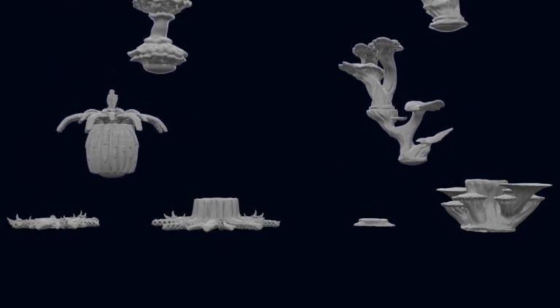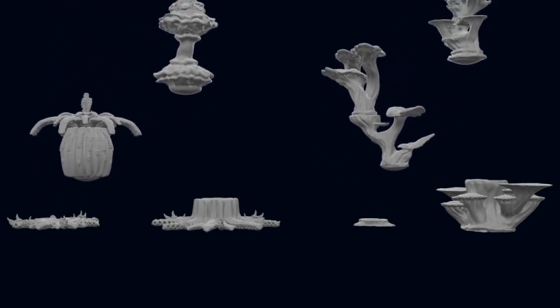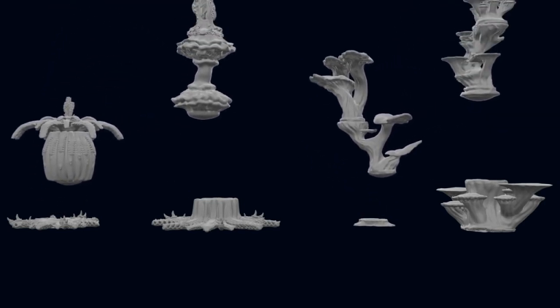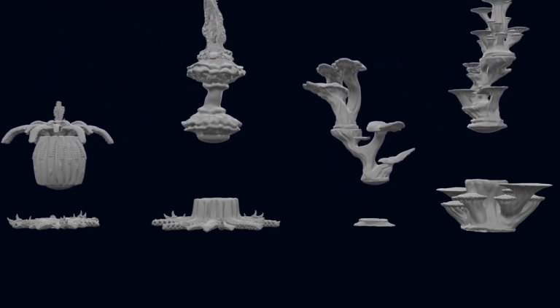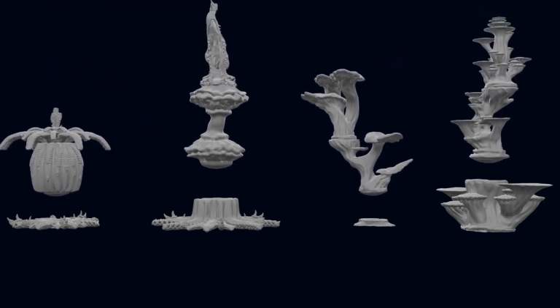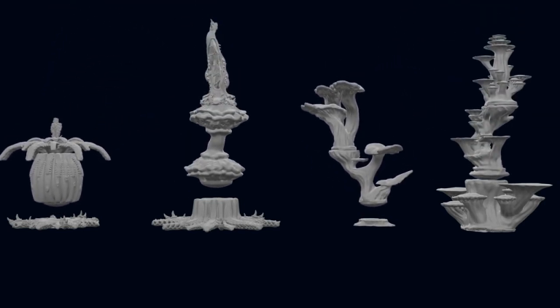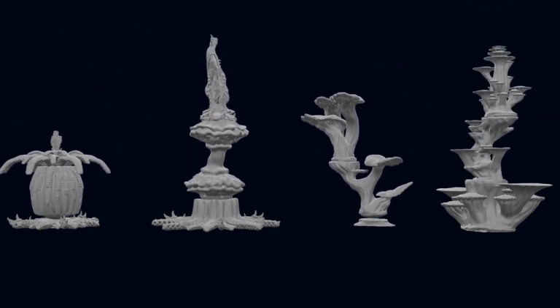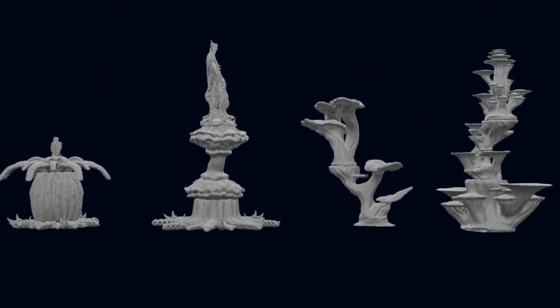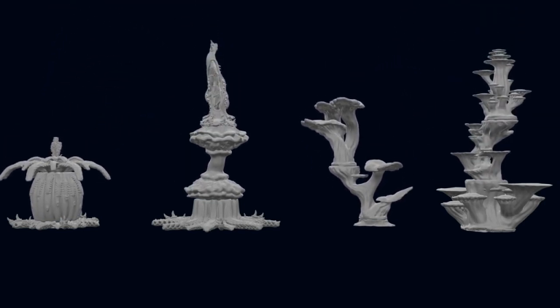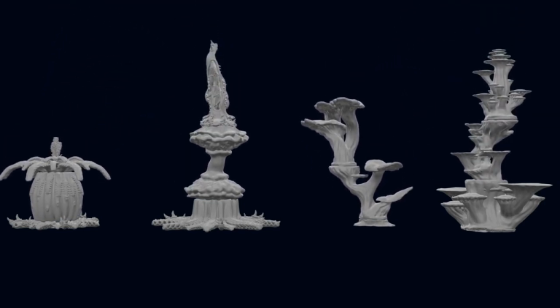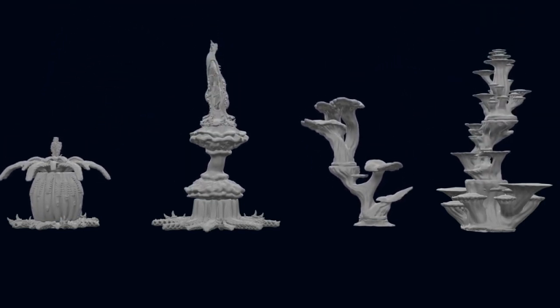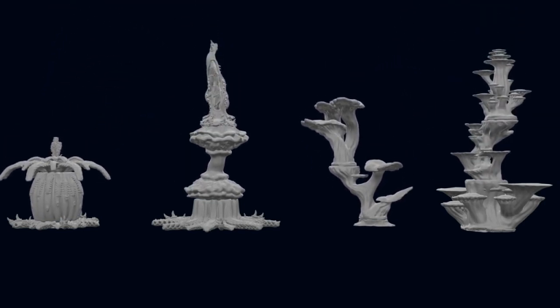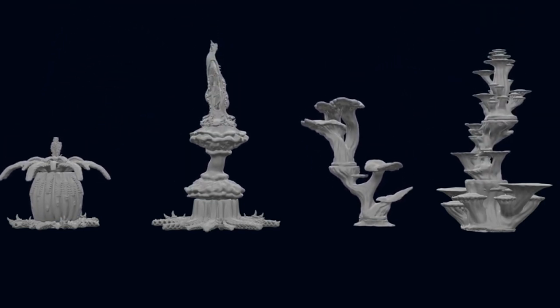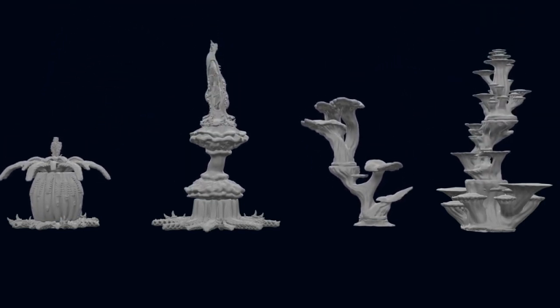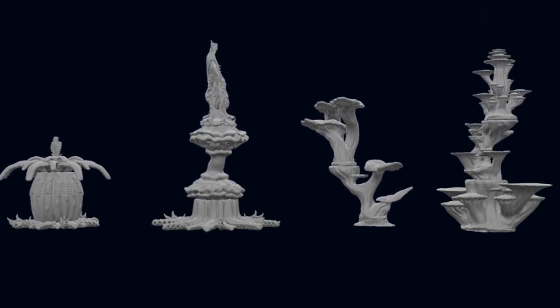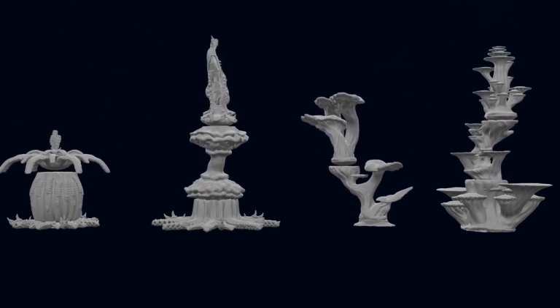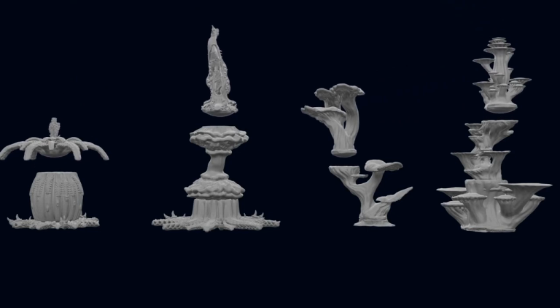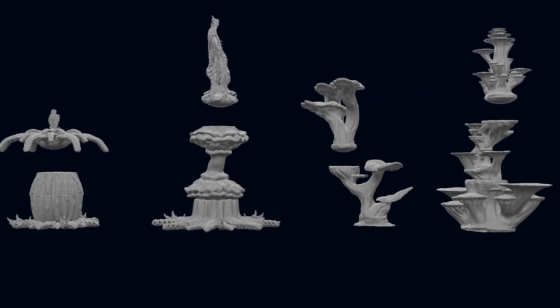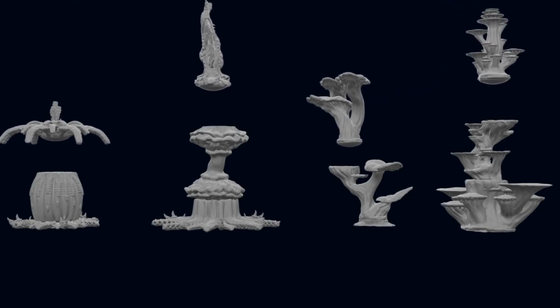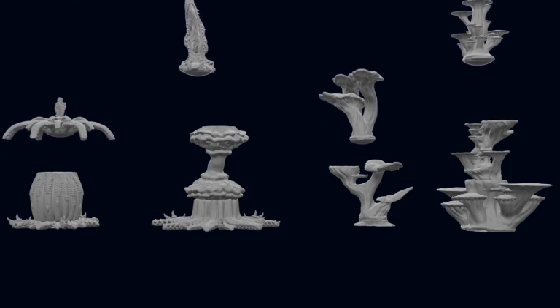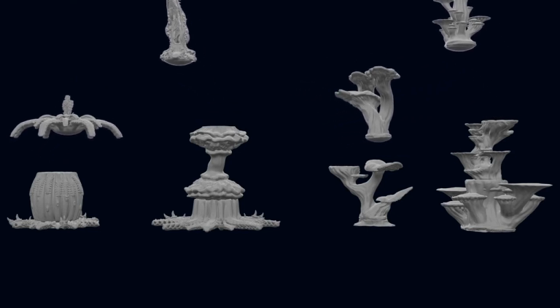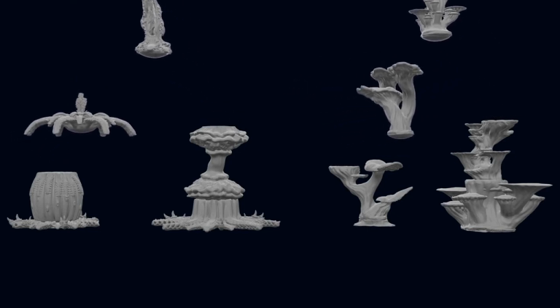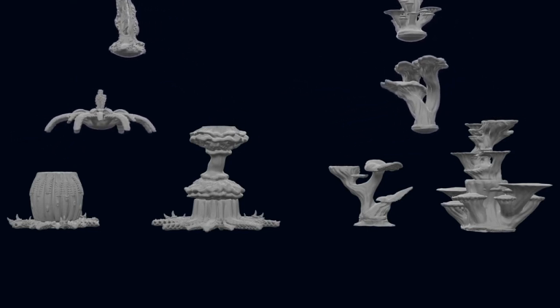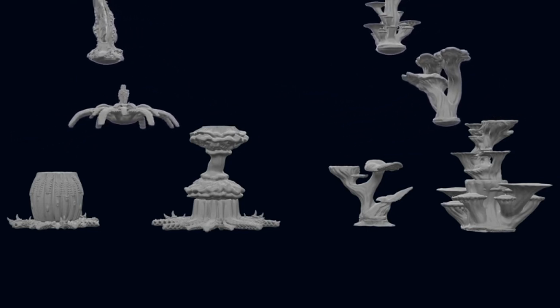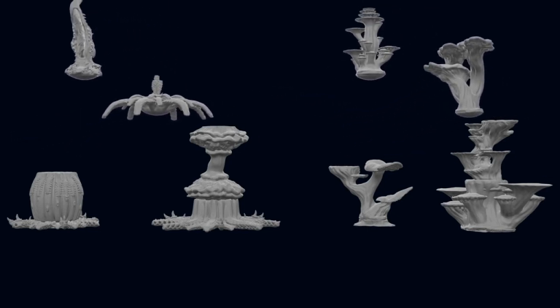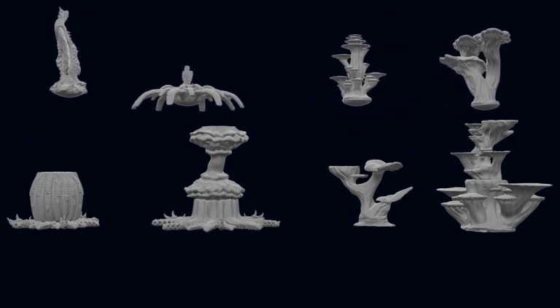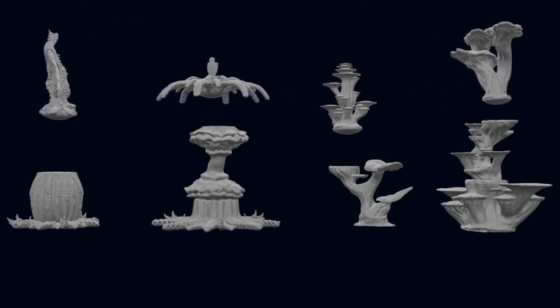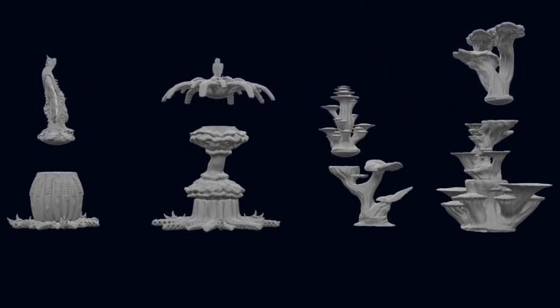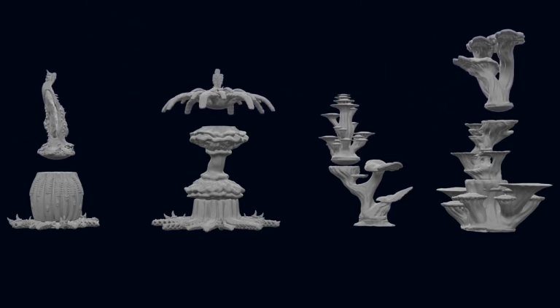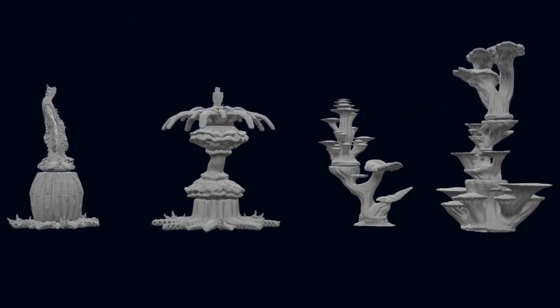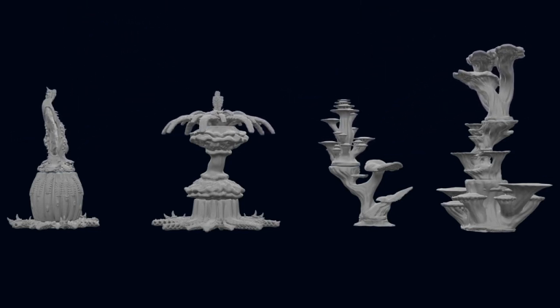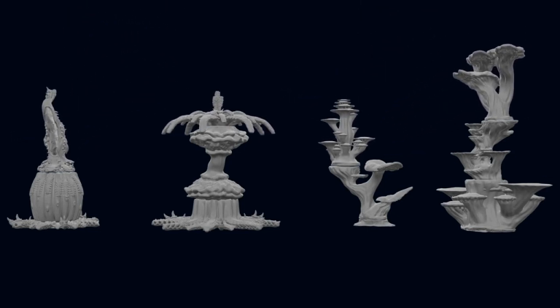Mix and match to create the perfect environment for your games. Make your tabletop unique and stunning with Terrain Crate 3.